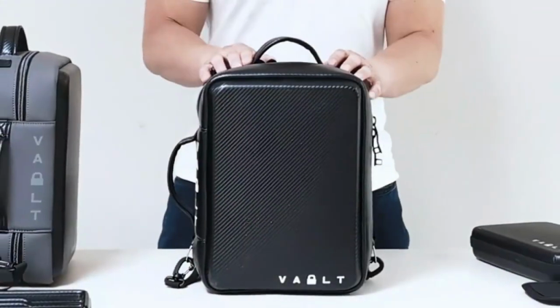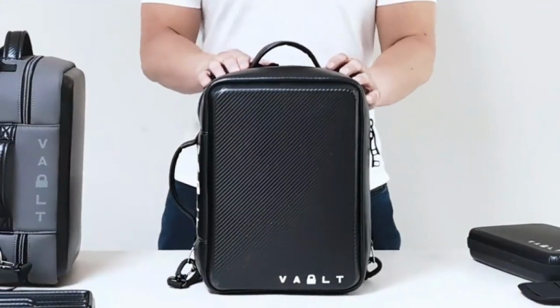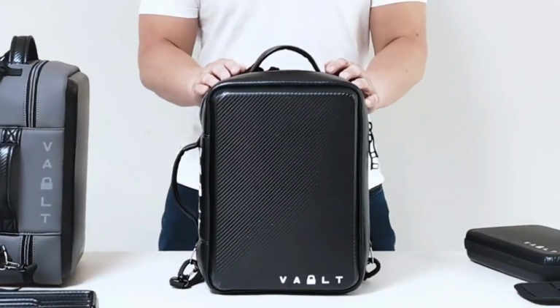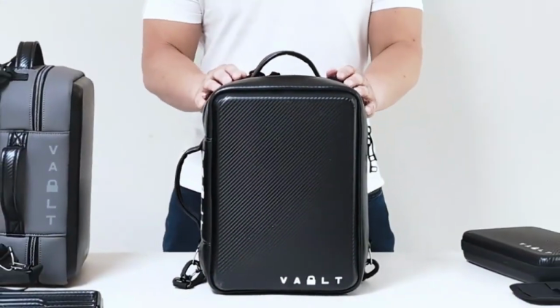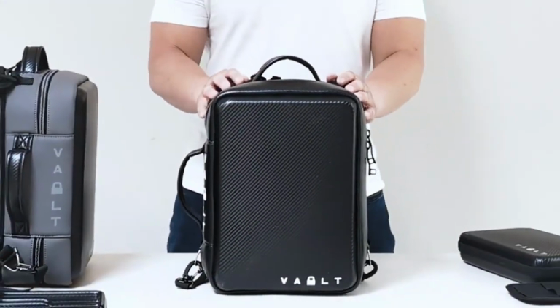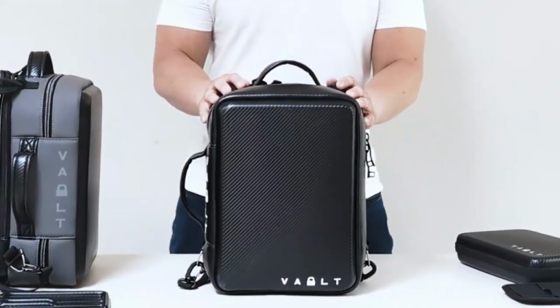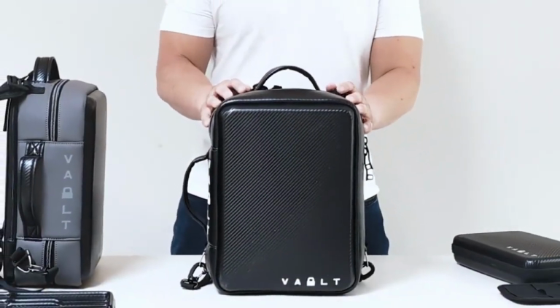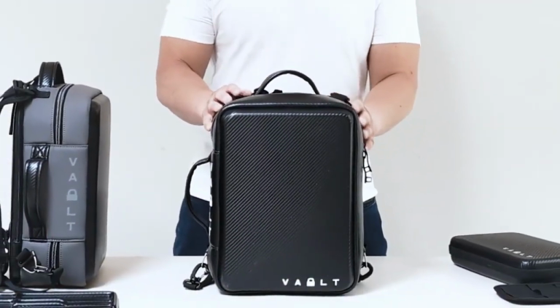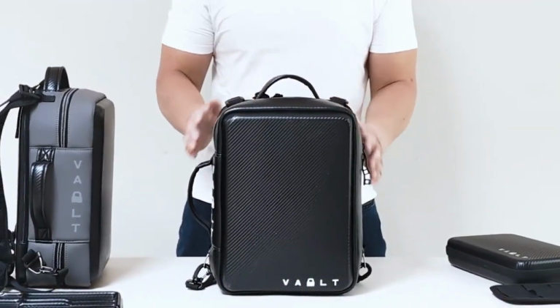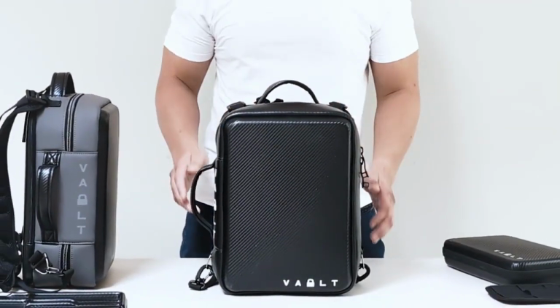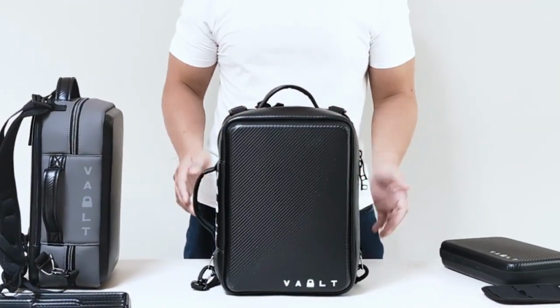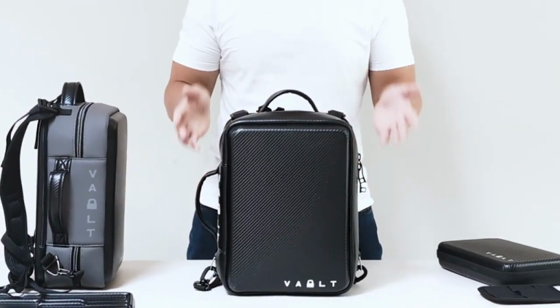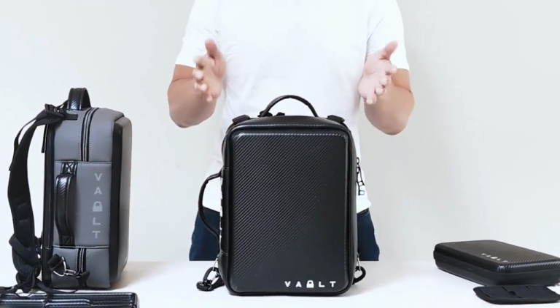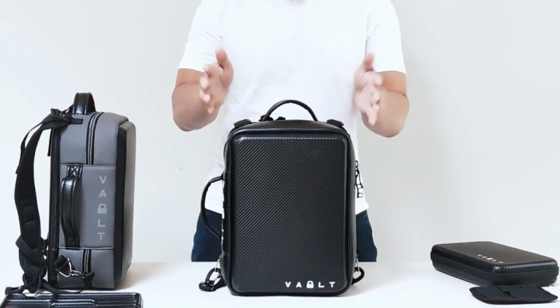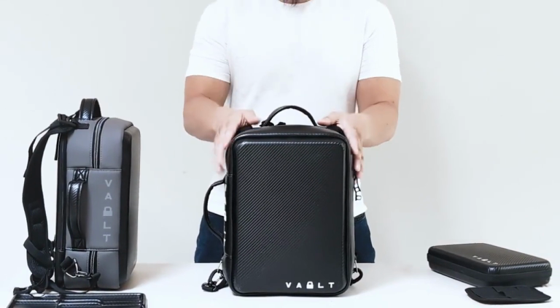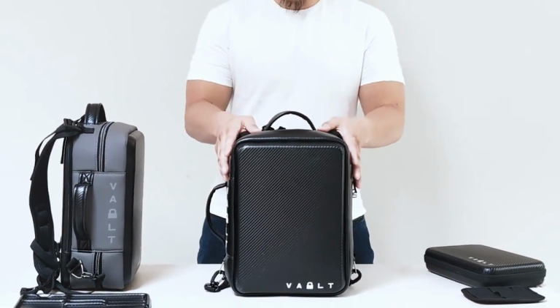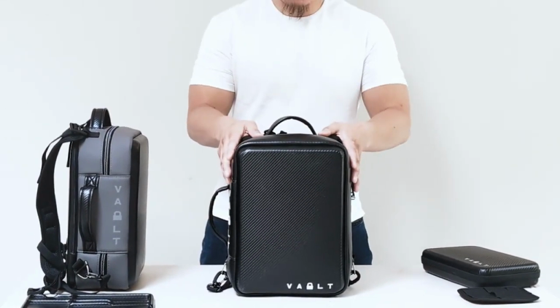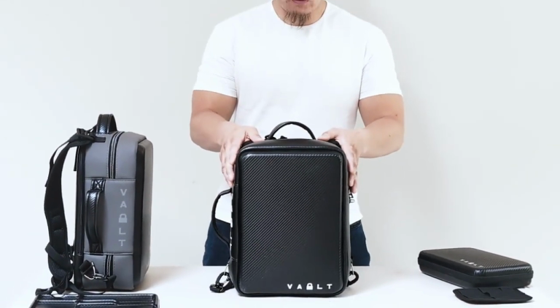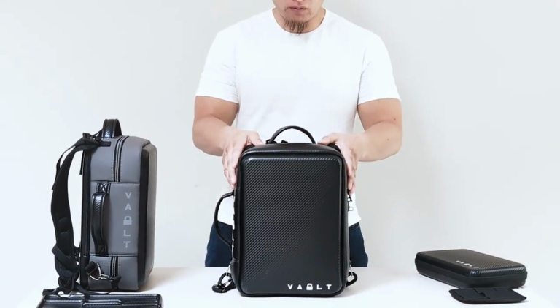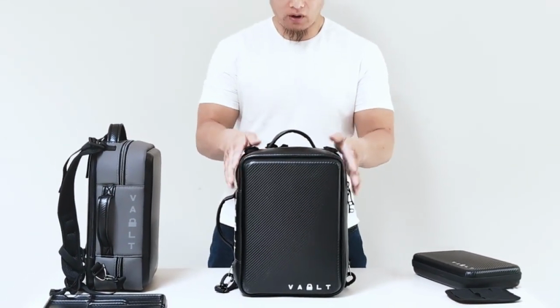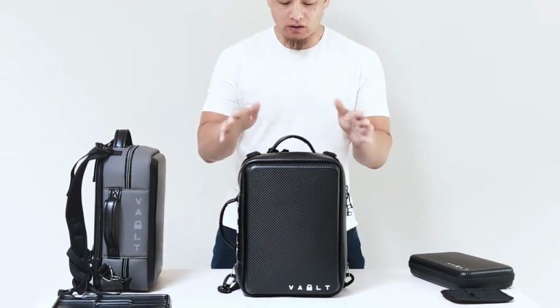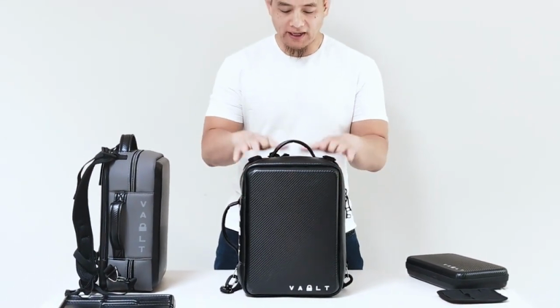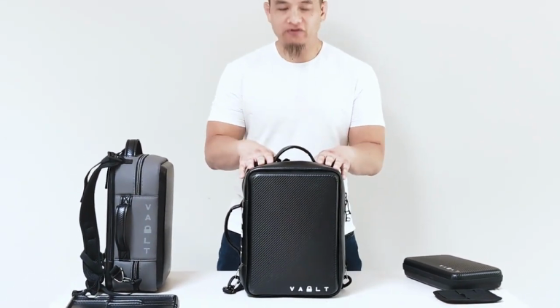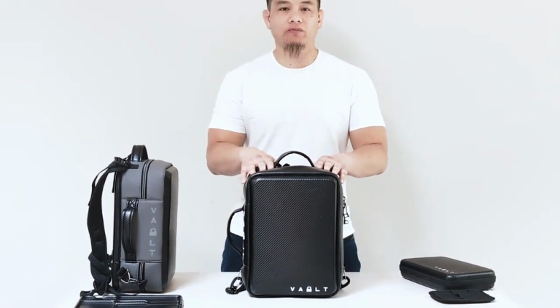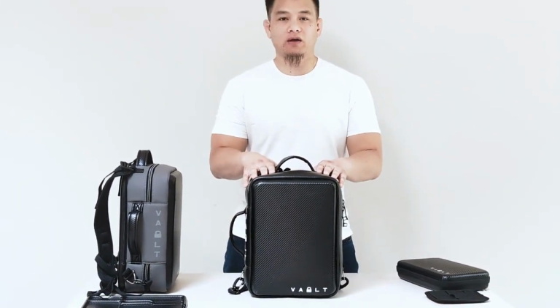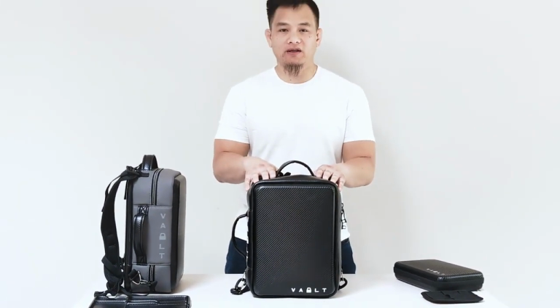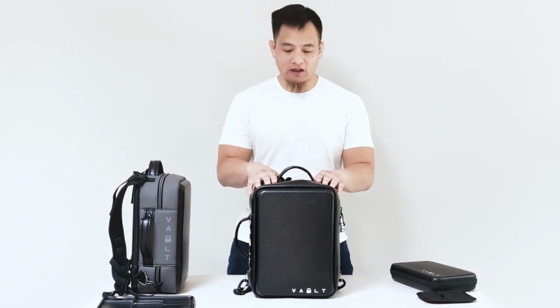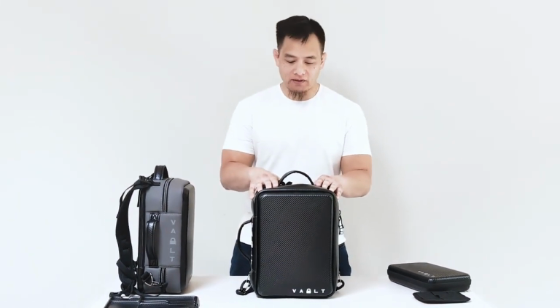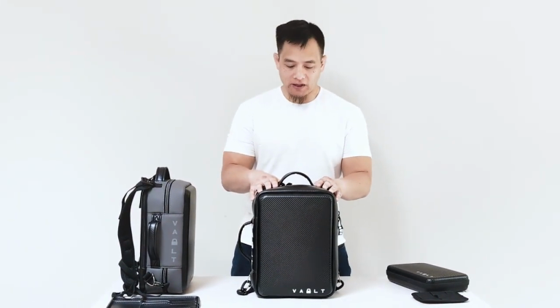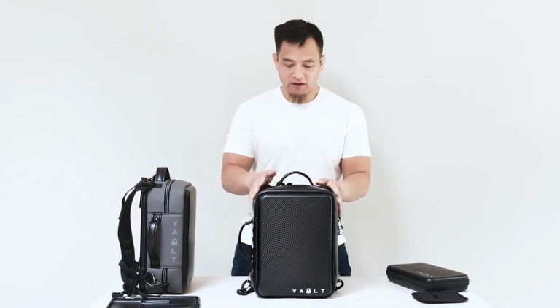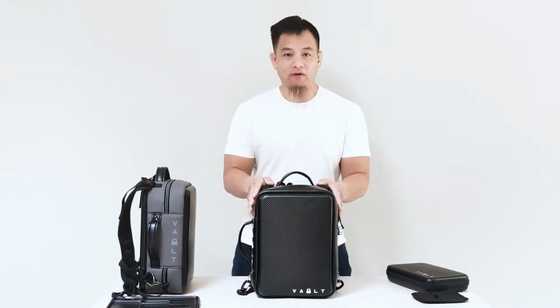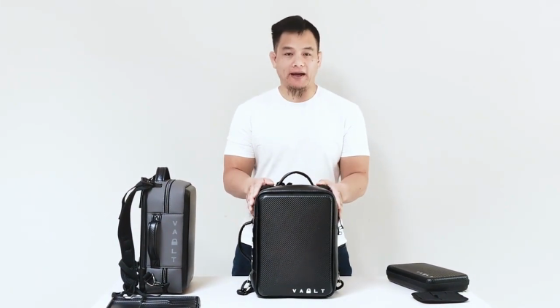Hi, I'm Lawrence Ho, owner of Voltcase, and today I want to introduce our latest product in development, the Volt Pack.